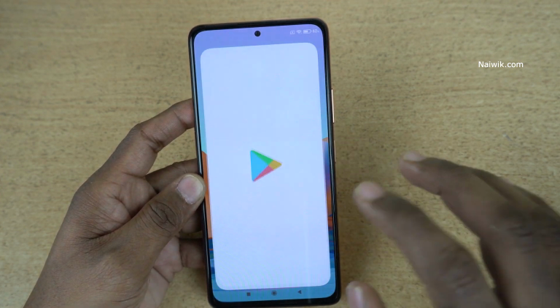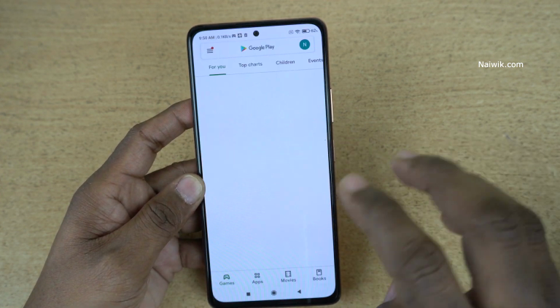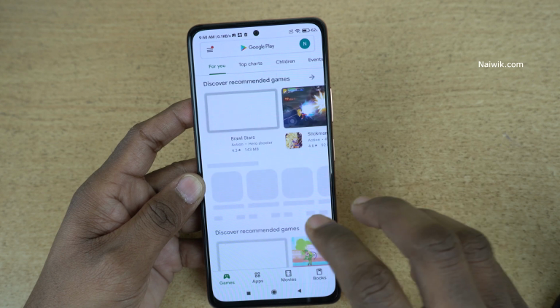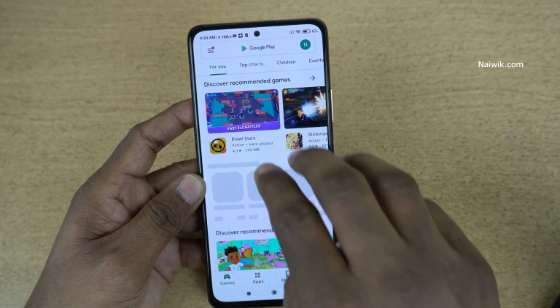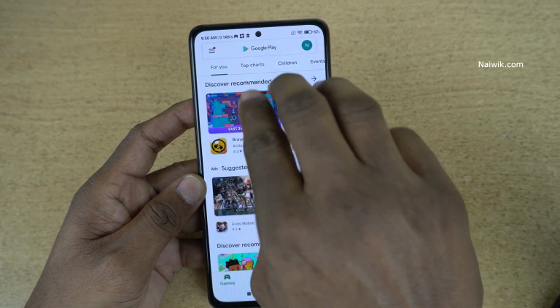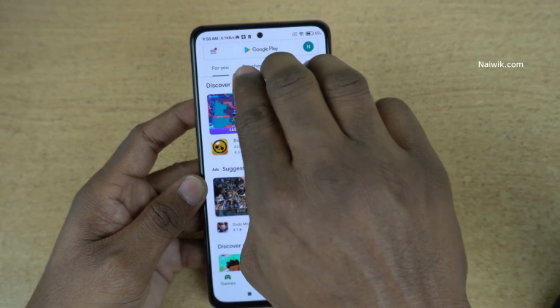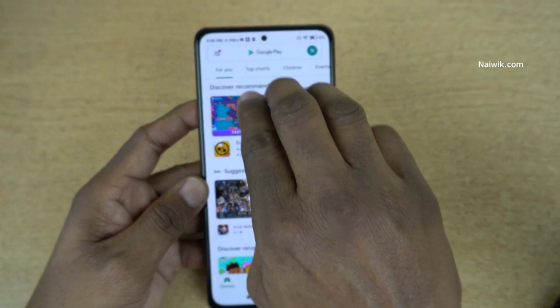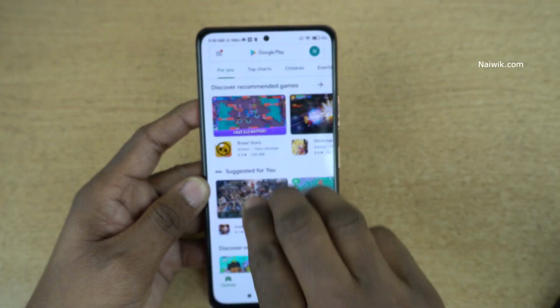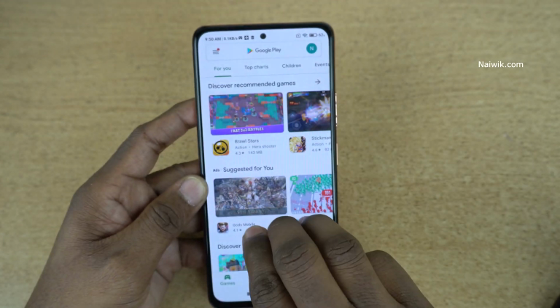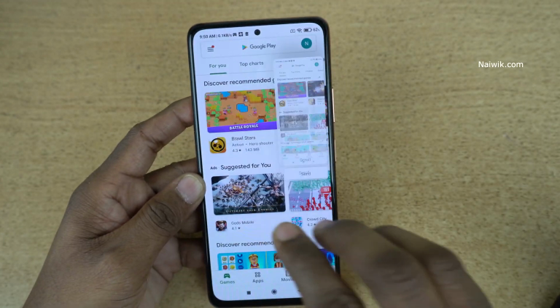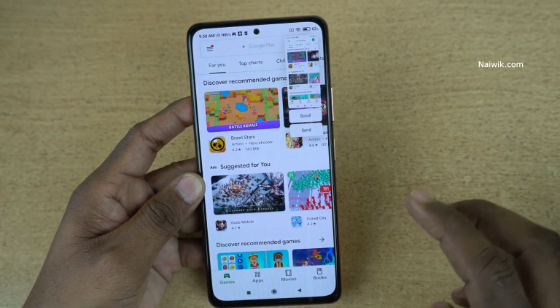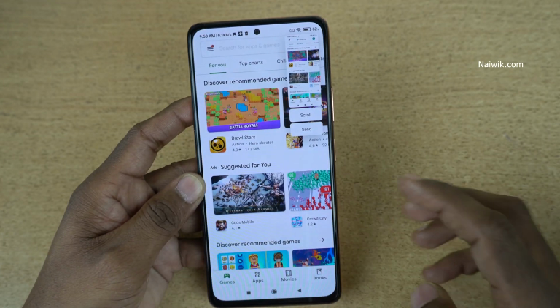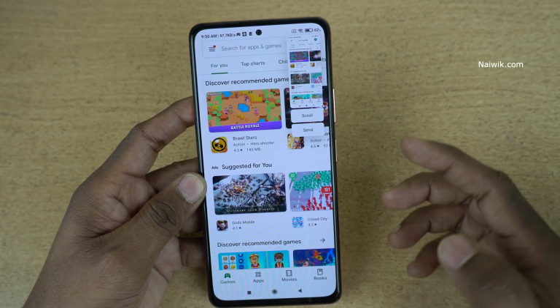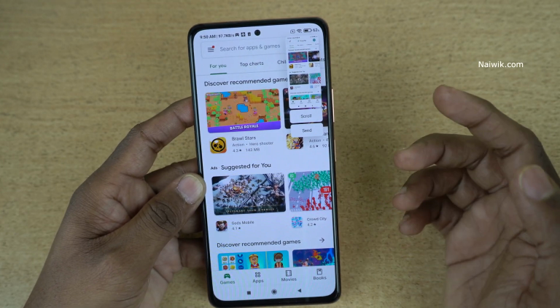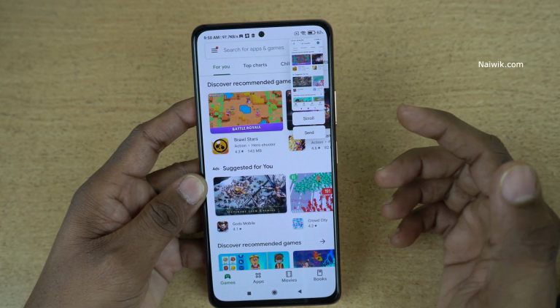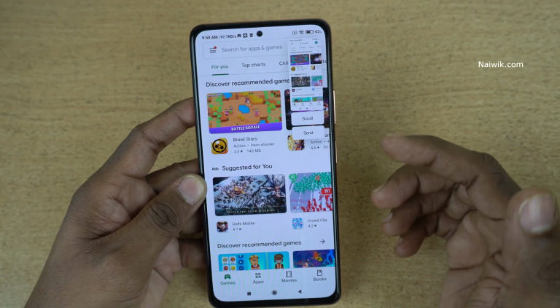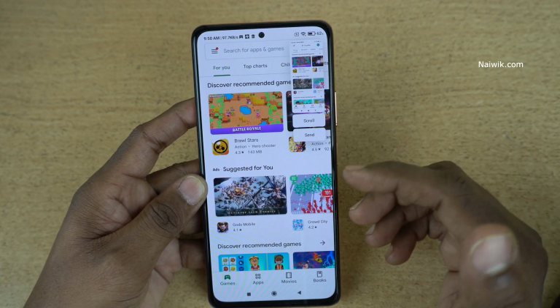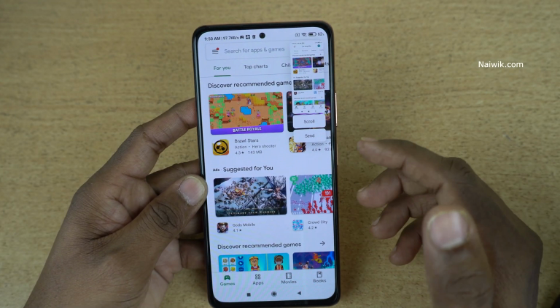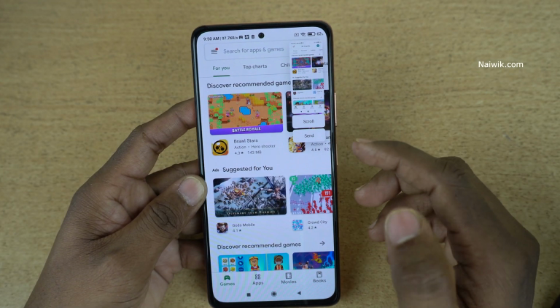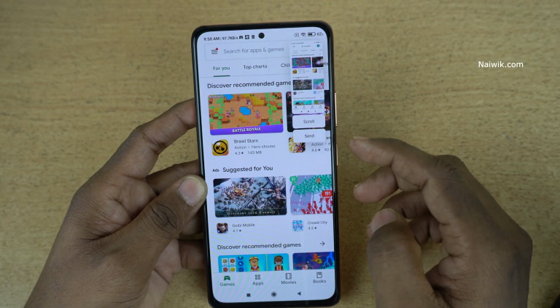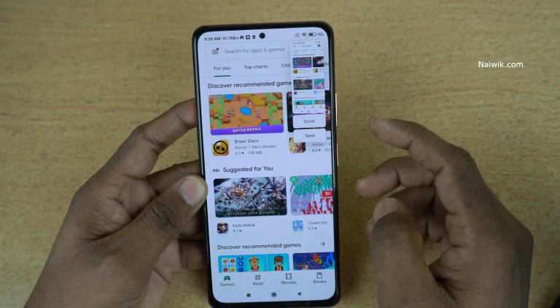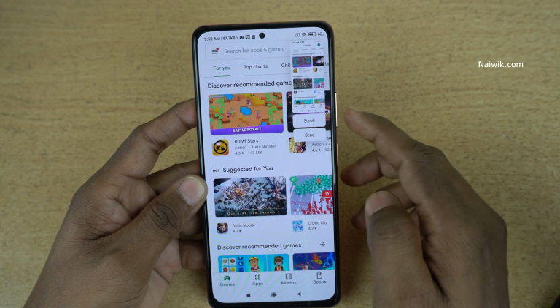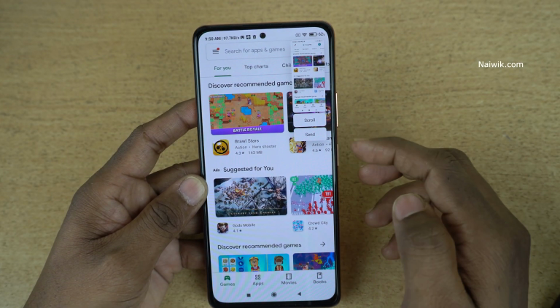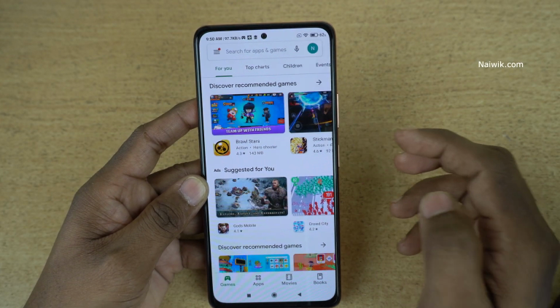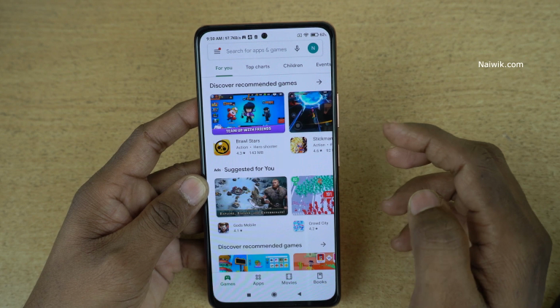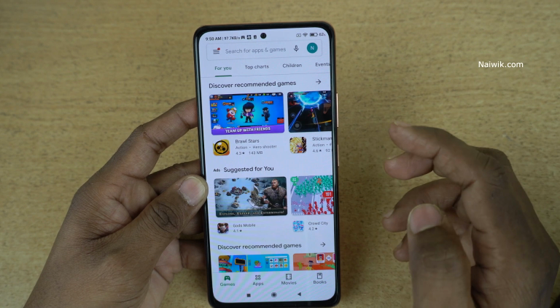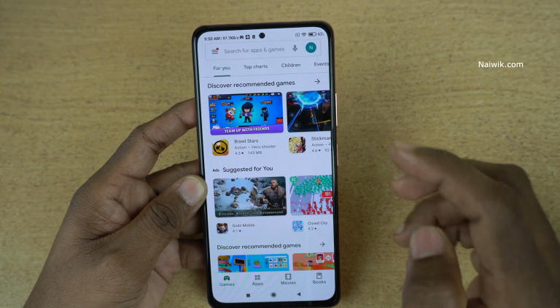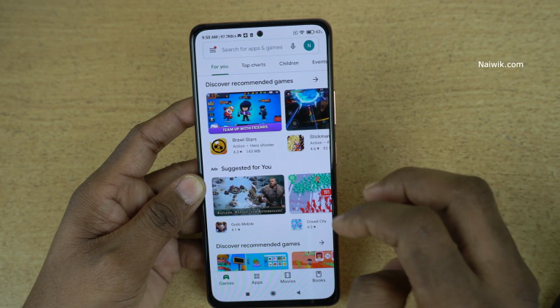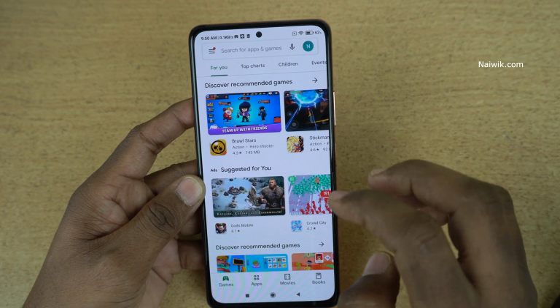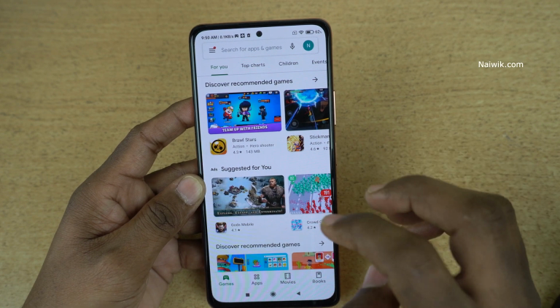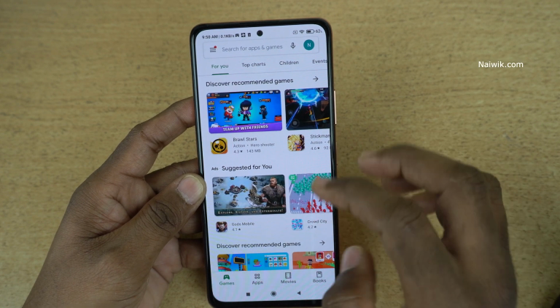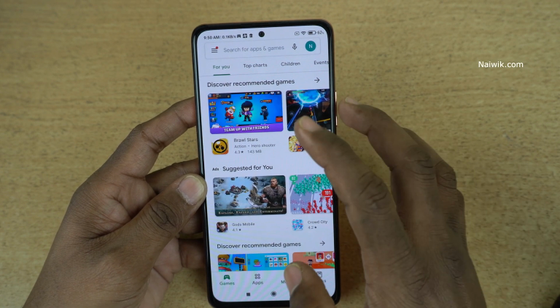Let's open the Play Store. Here you can see that this is the easiest way to take a screenshot instead of pressing the physical keys on your phone.